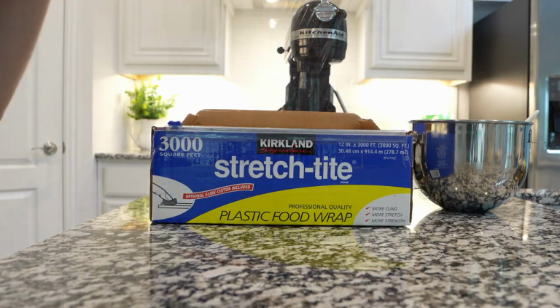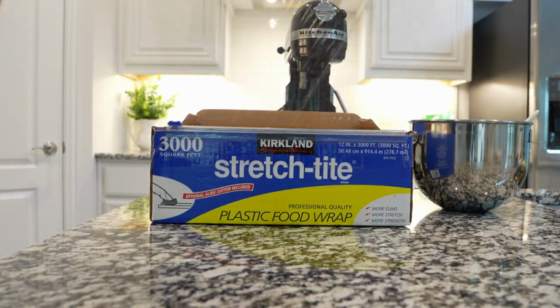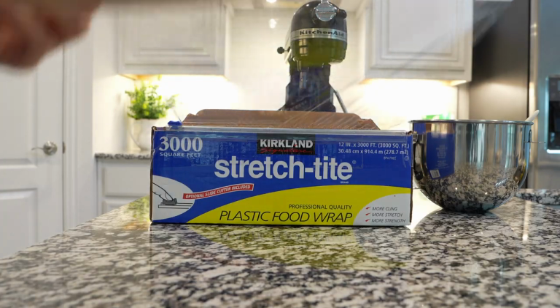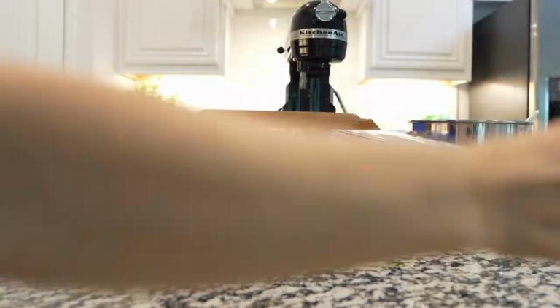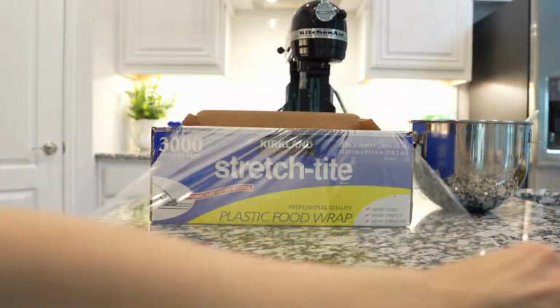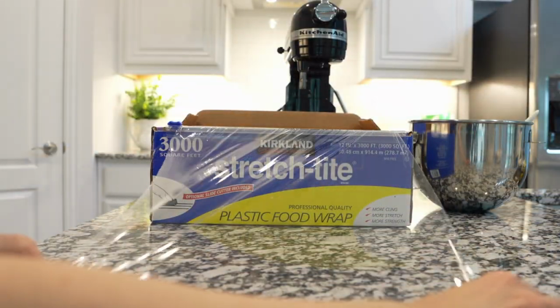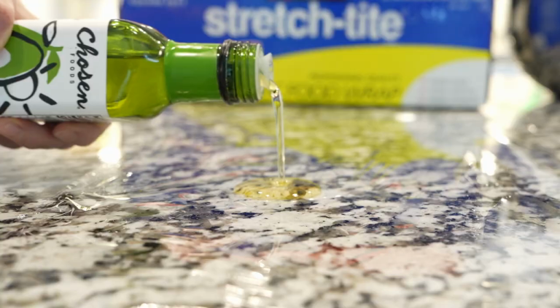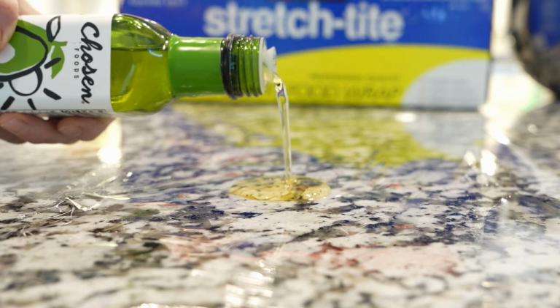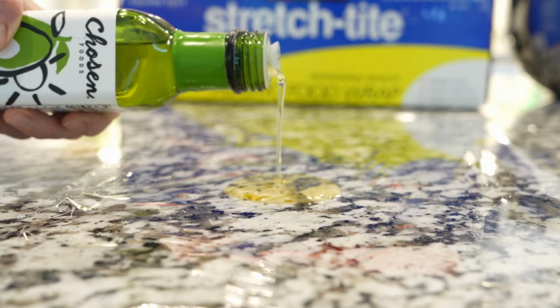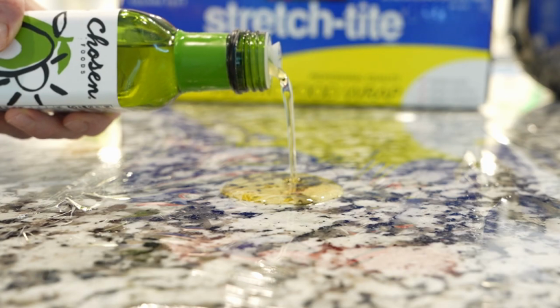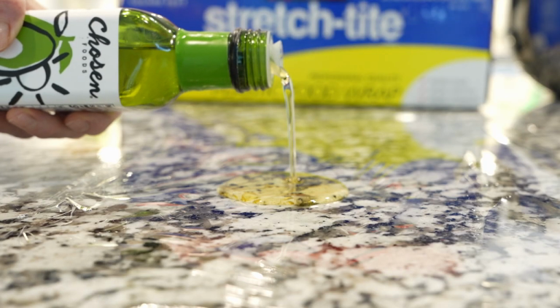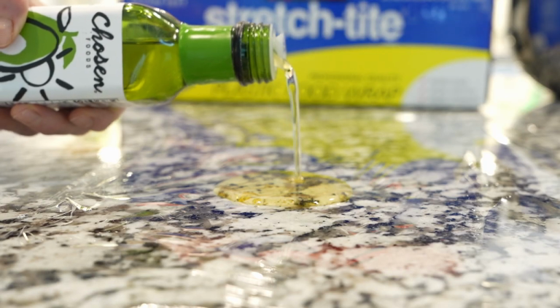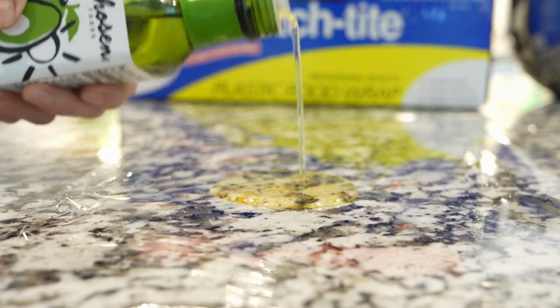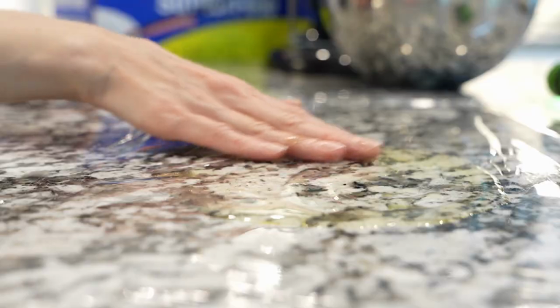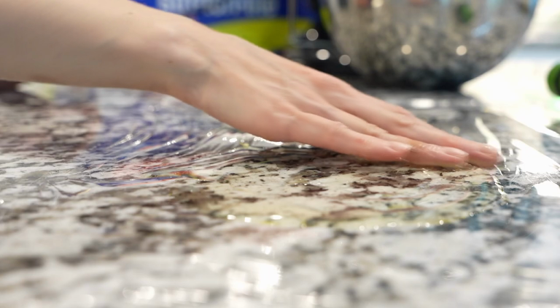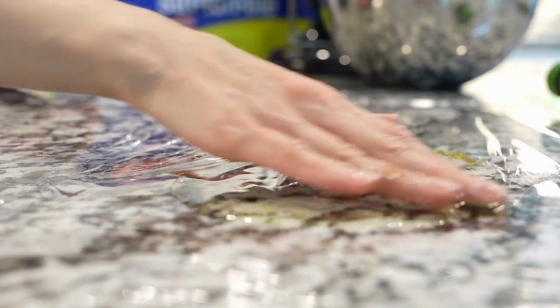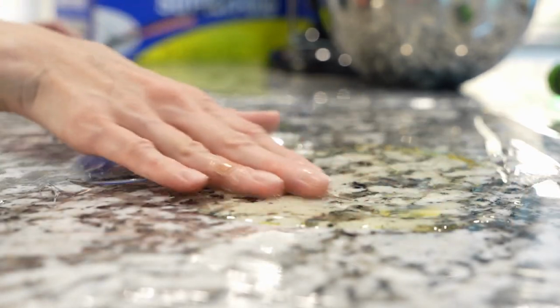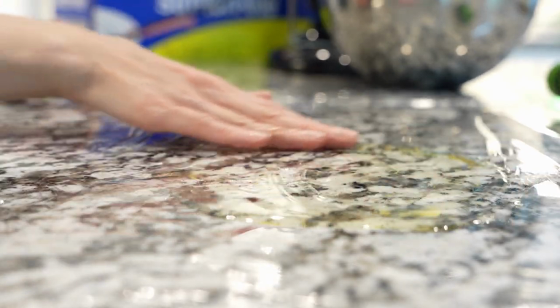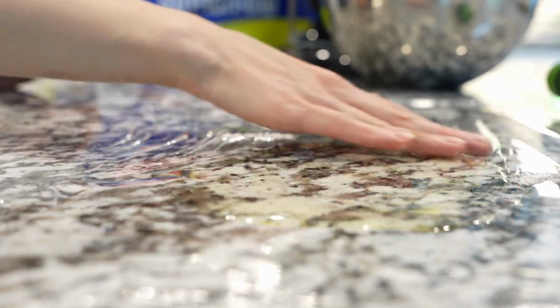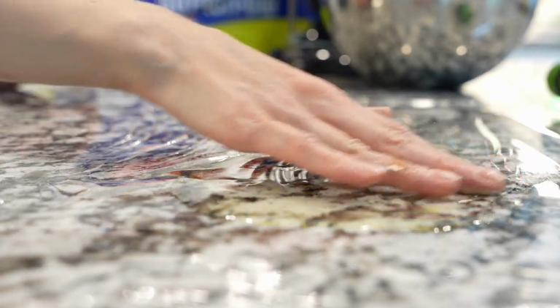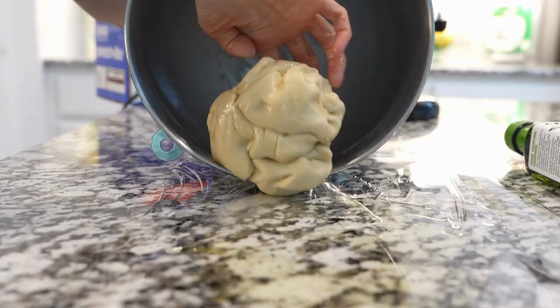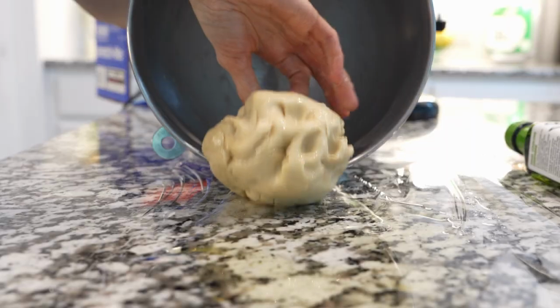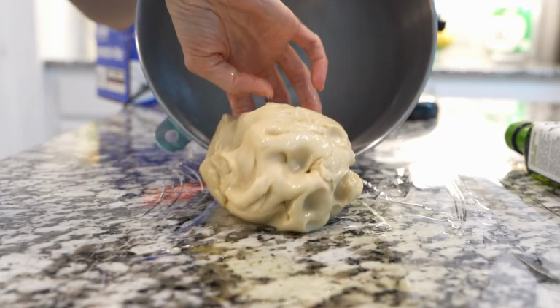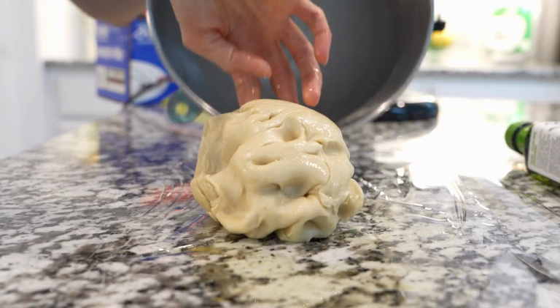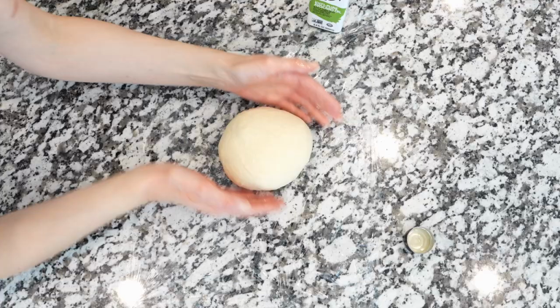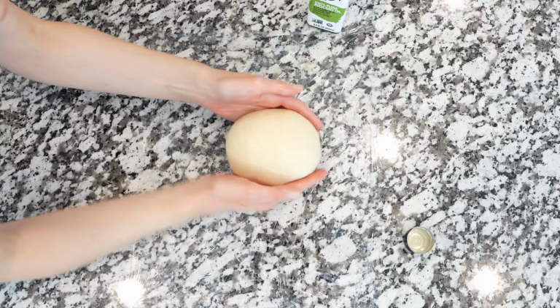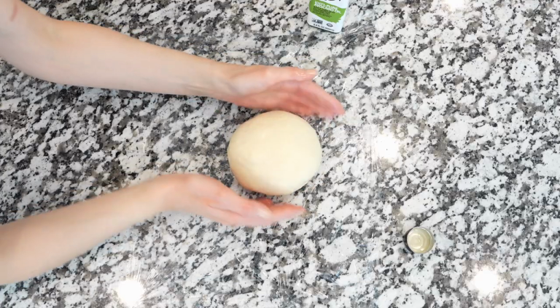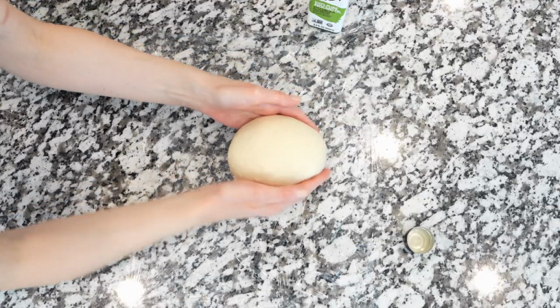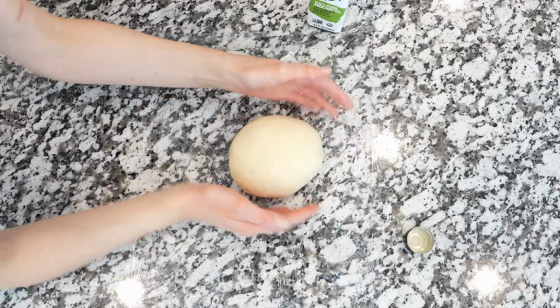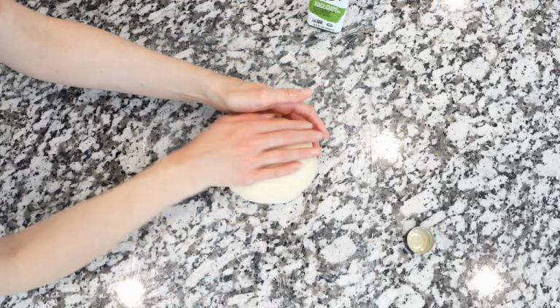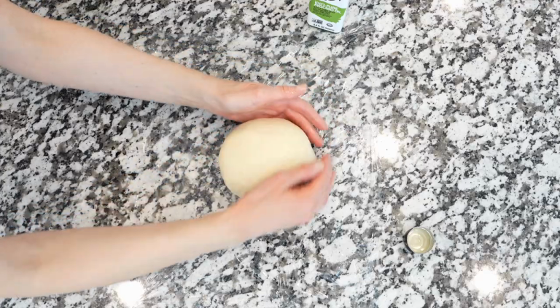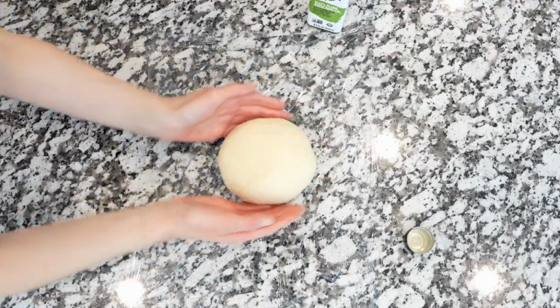Lightly oil the dough, wrap it in plastic wrap, and refrigerate for at least six to eight hours — best if overnight.